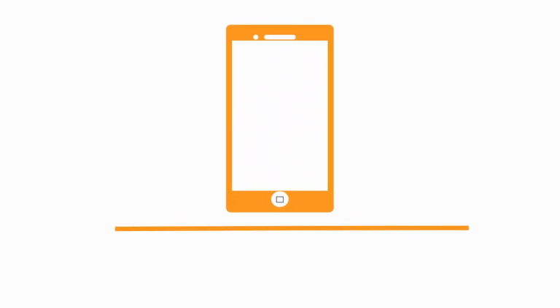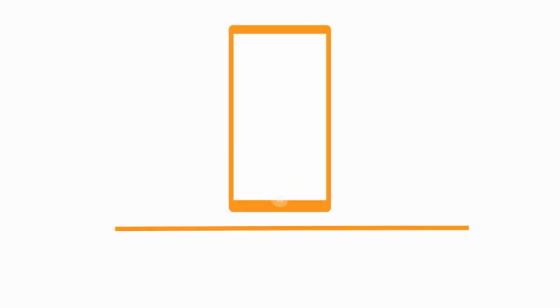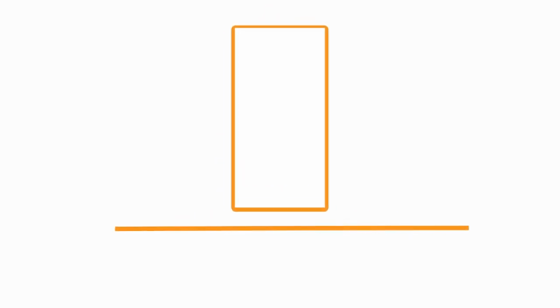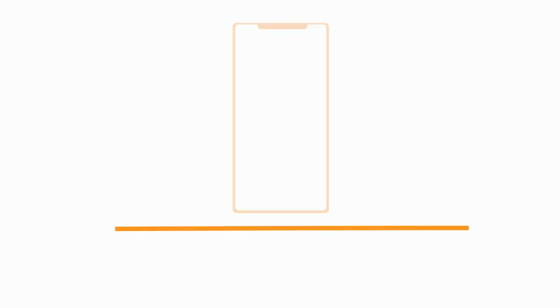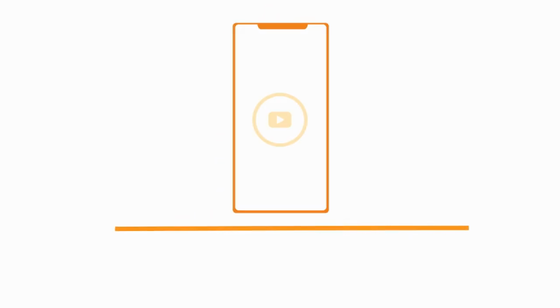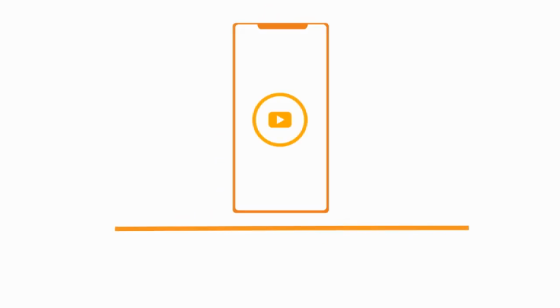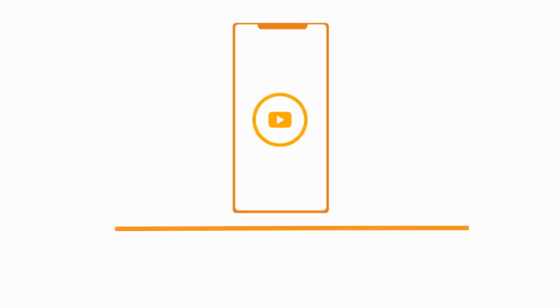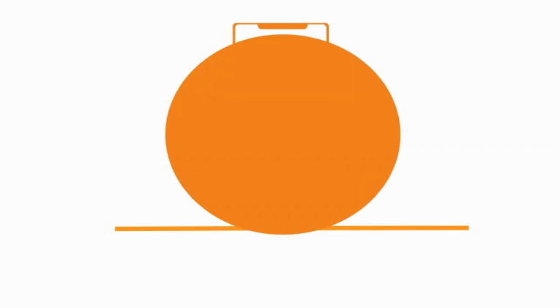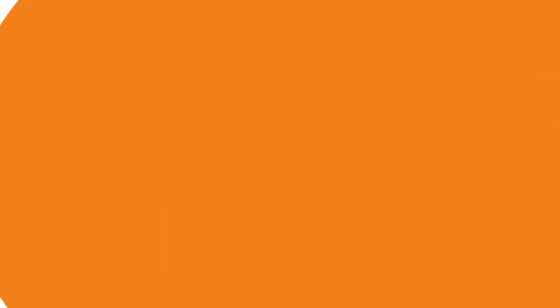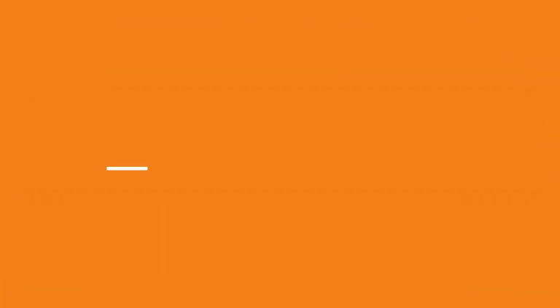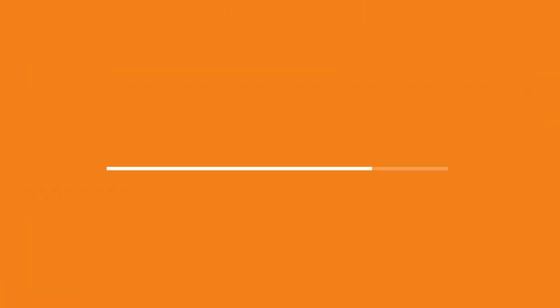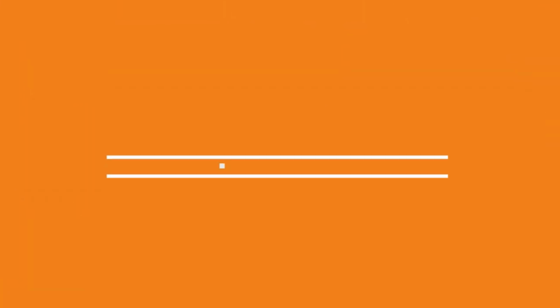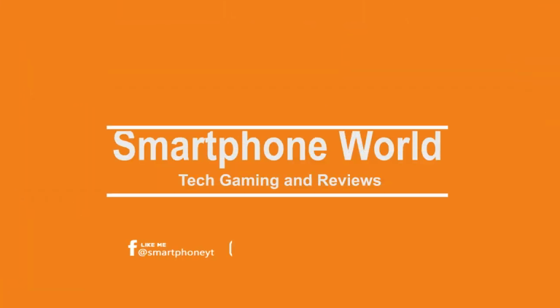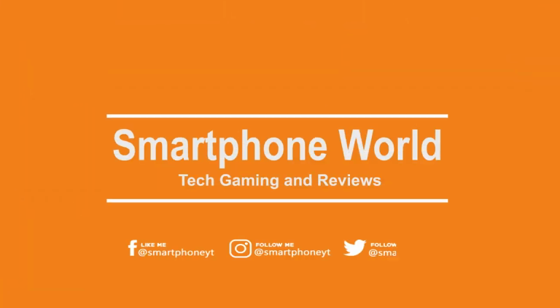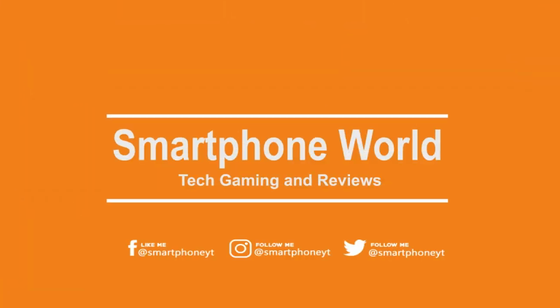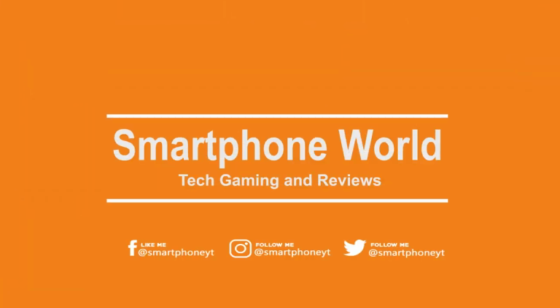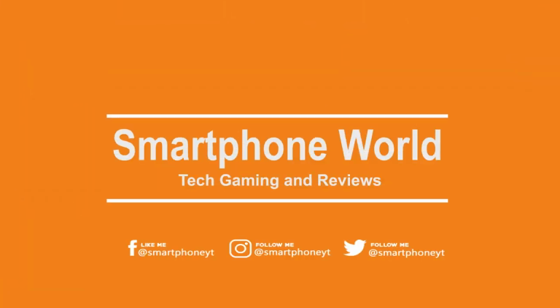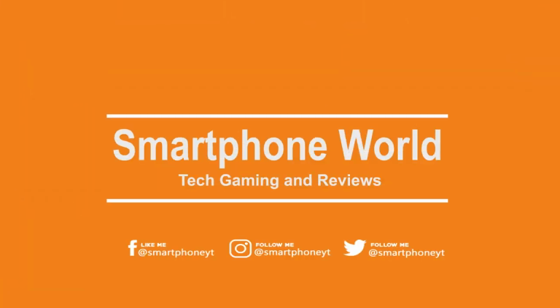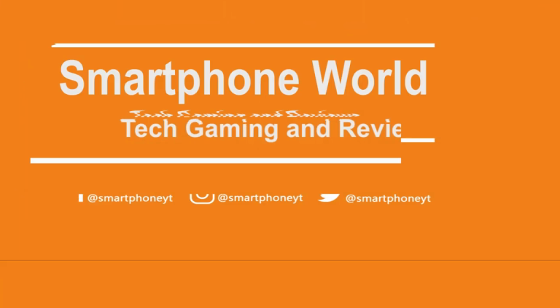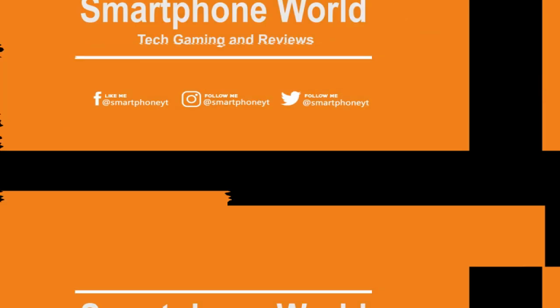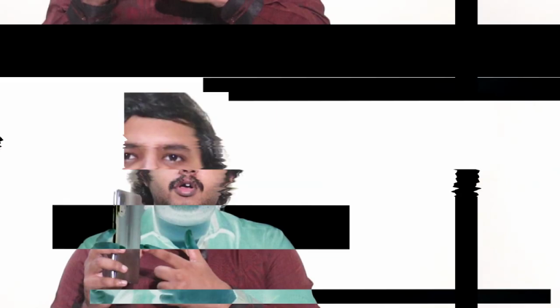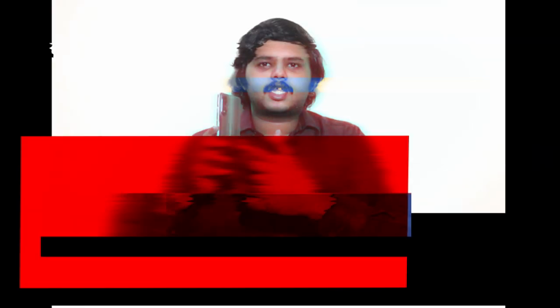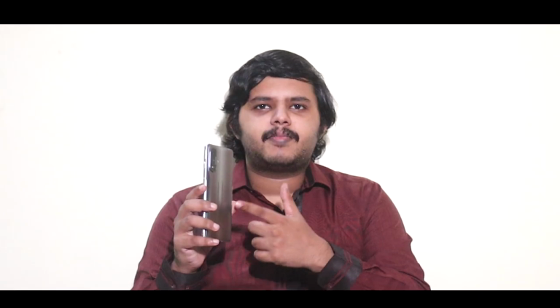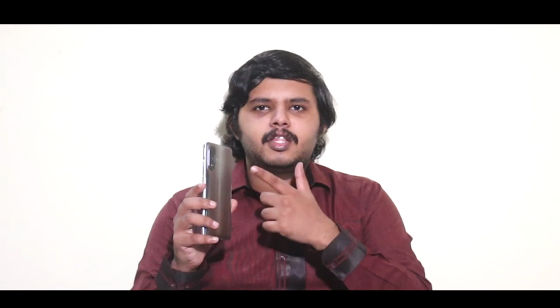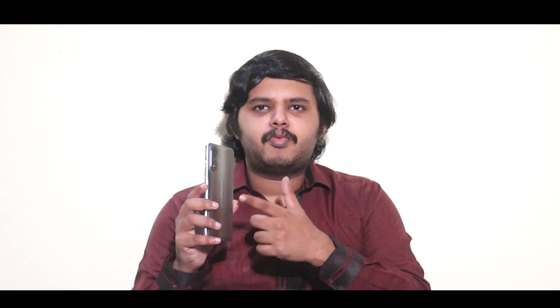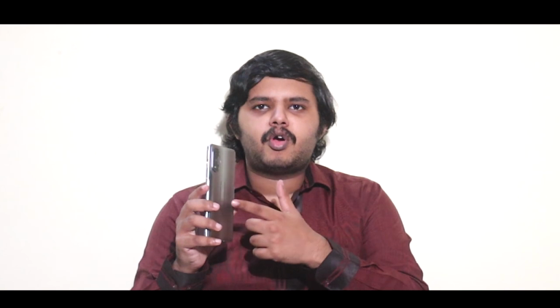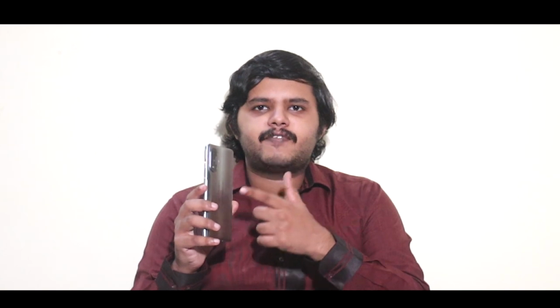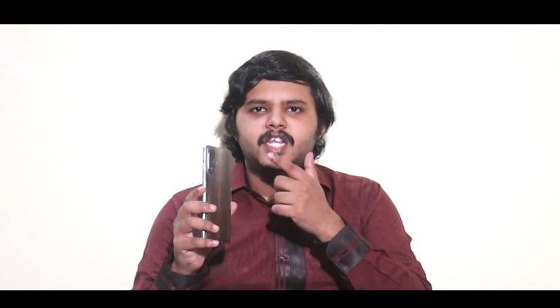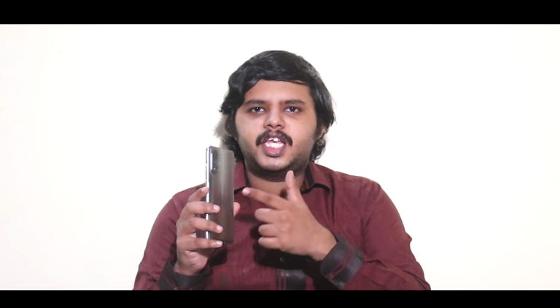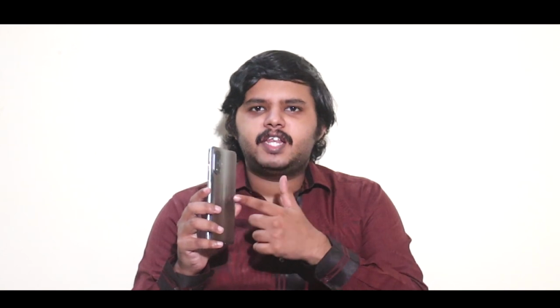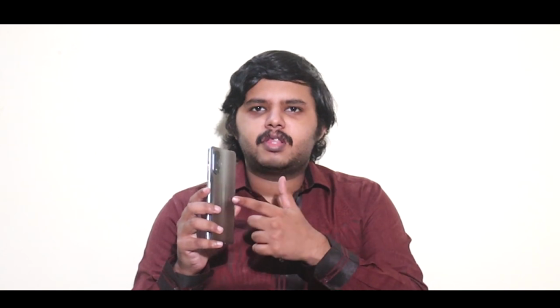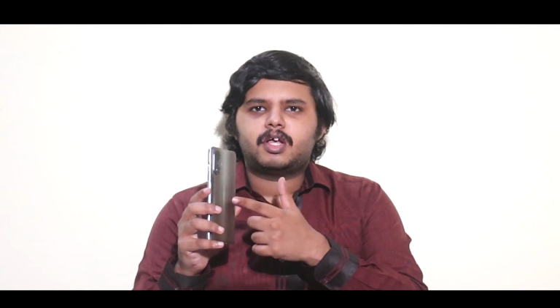Hello everyone, you are looking at Smartphone World Tamil. We are going to look at the Poco F3 GT launch.